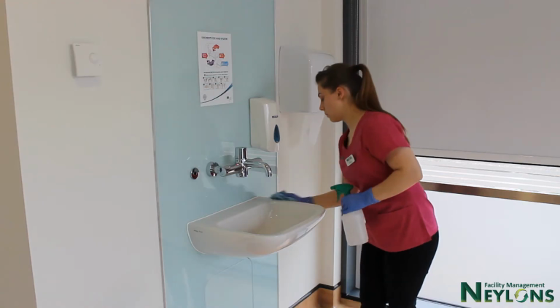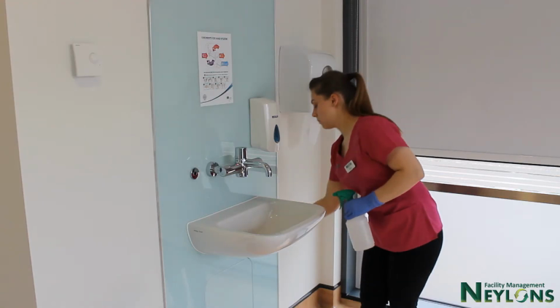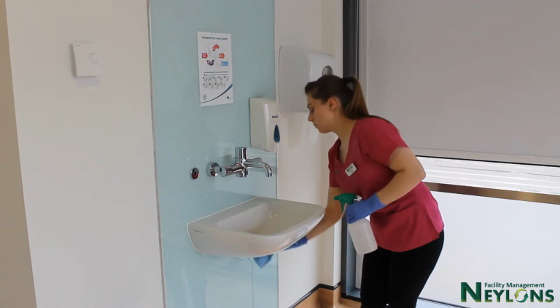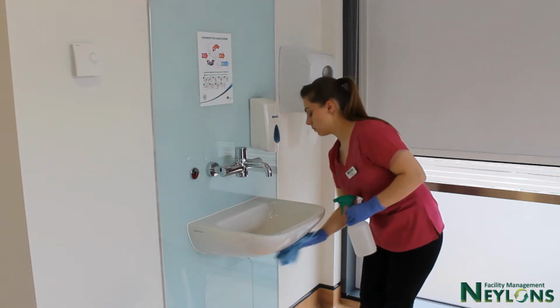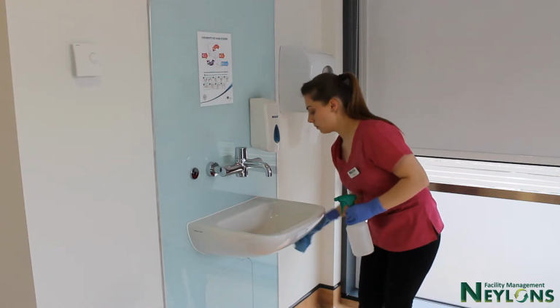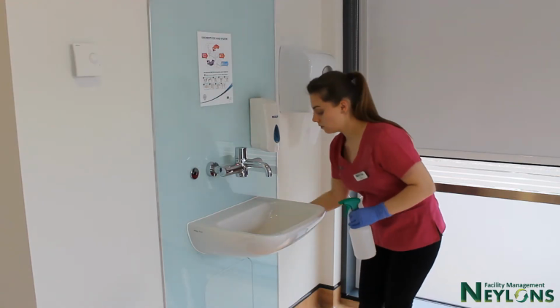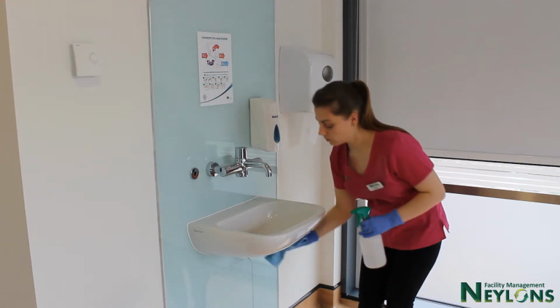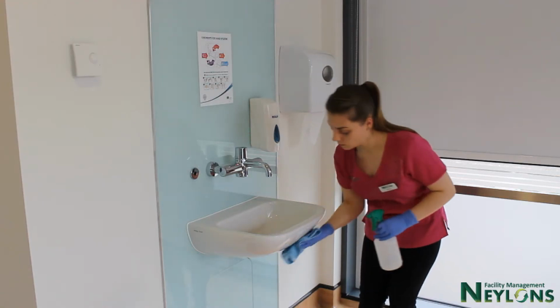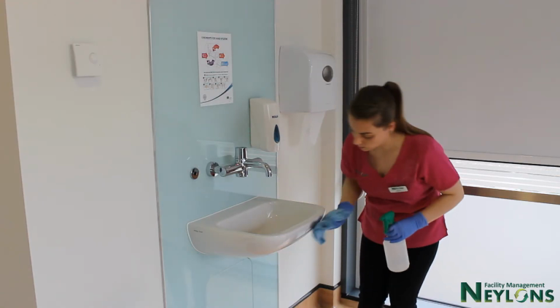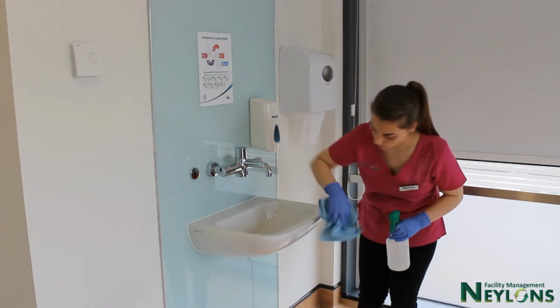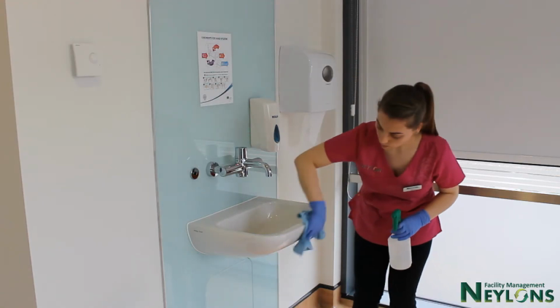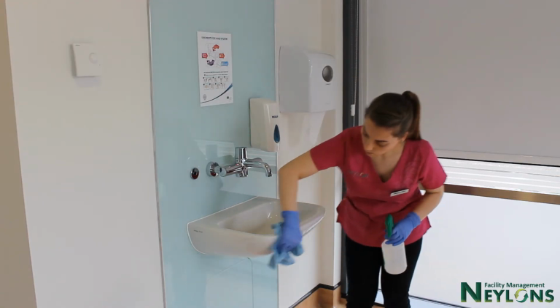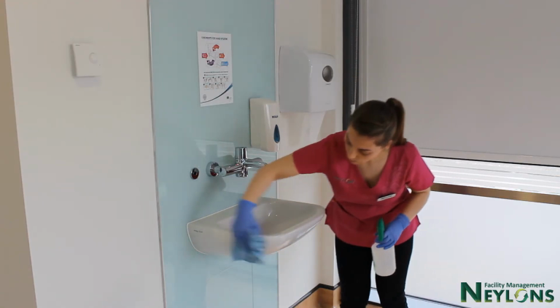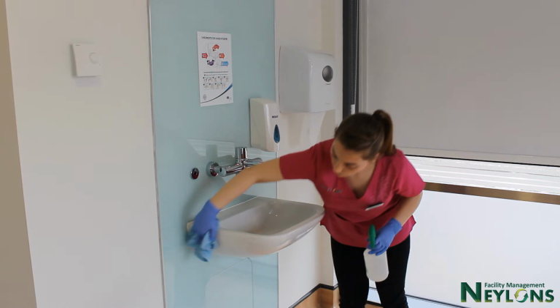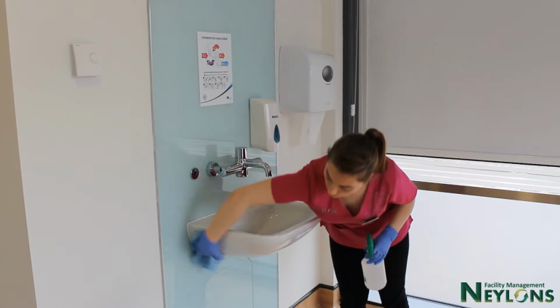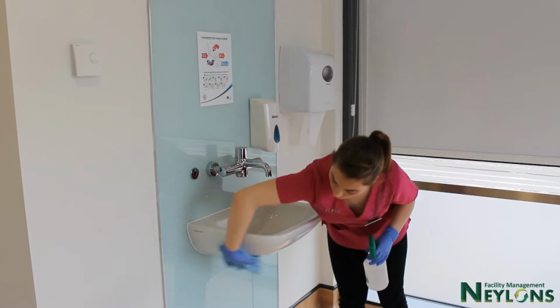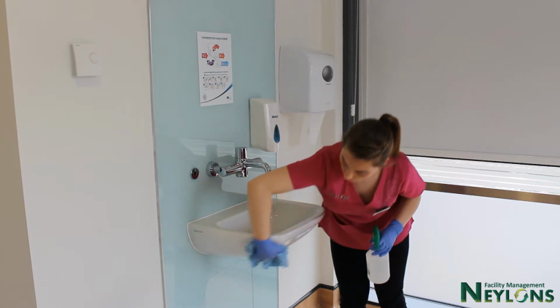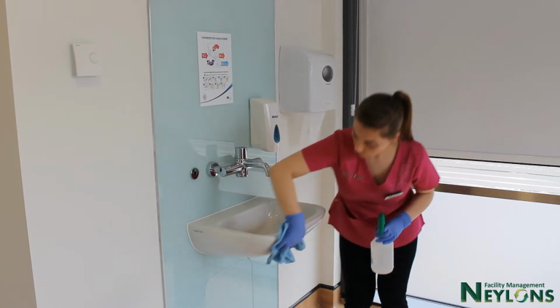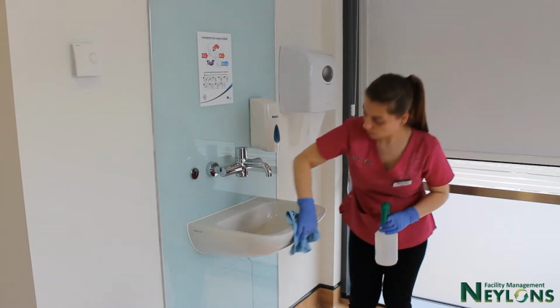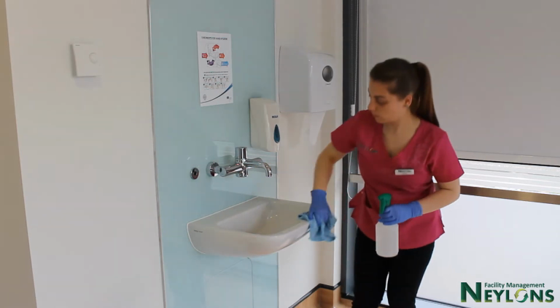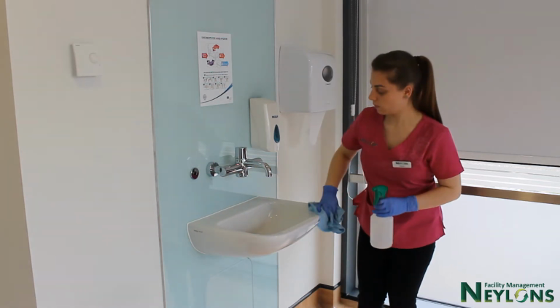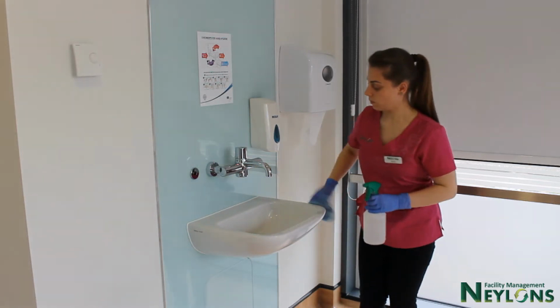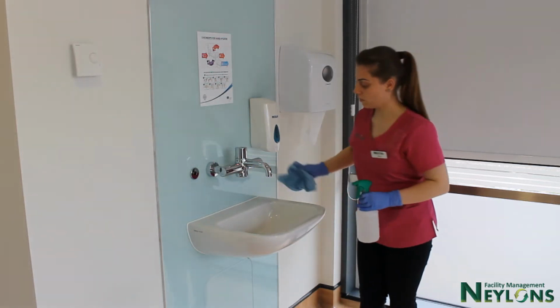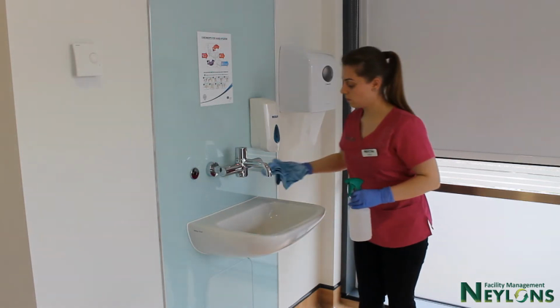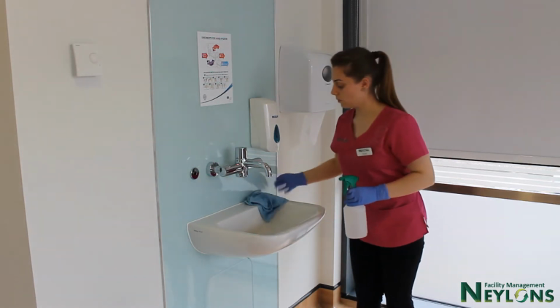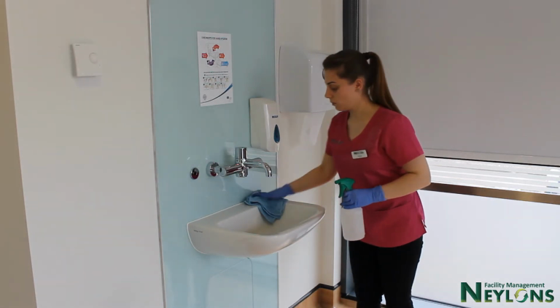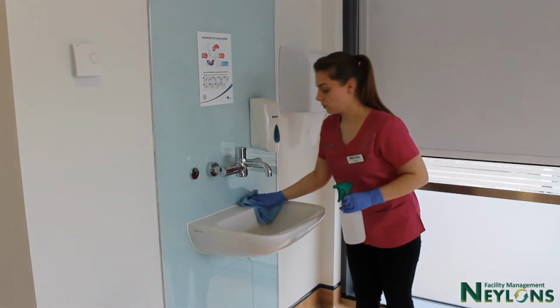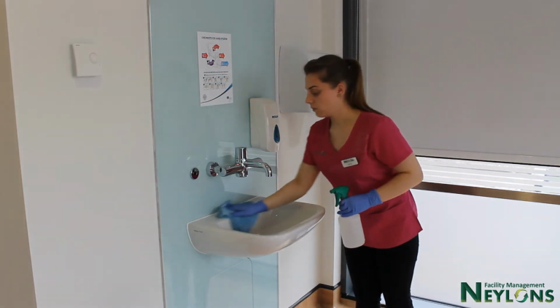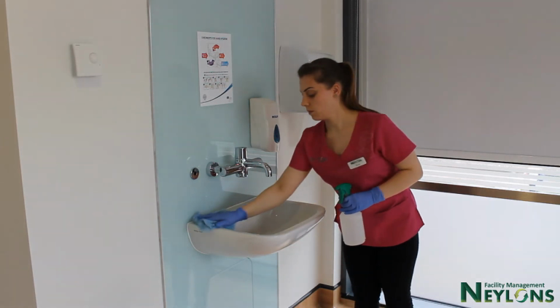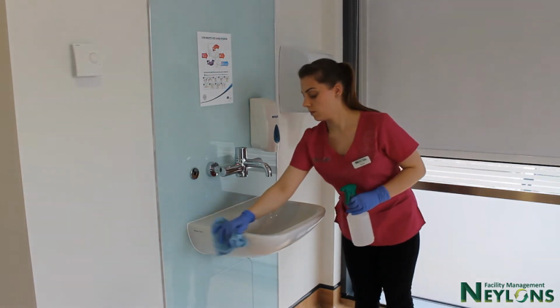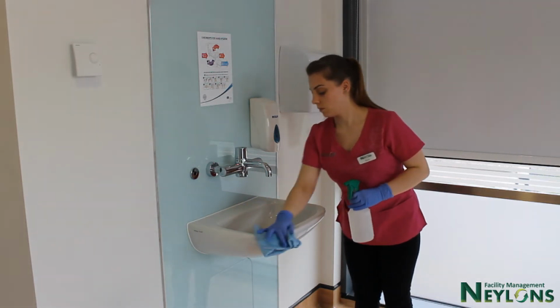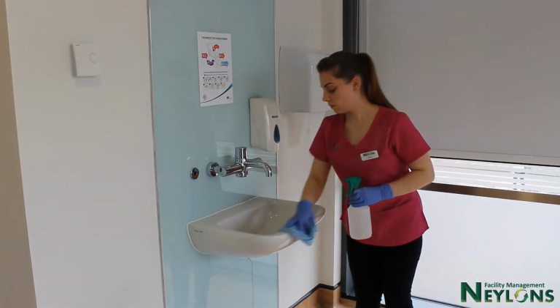Sink cleaning should always start from the outside to the inside, finishing with the drain of the sink.